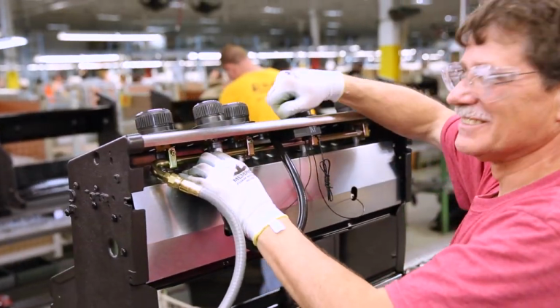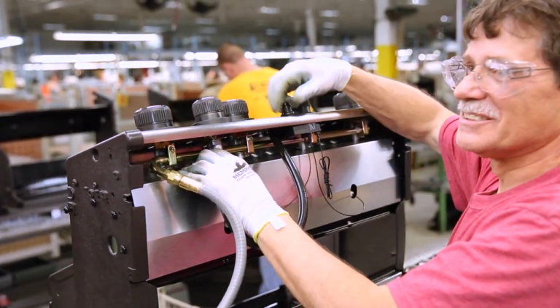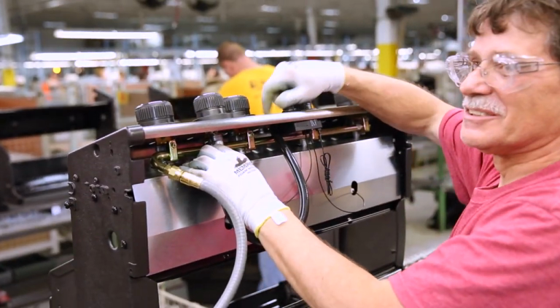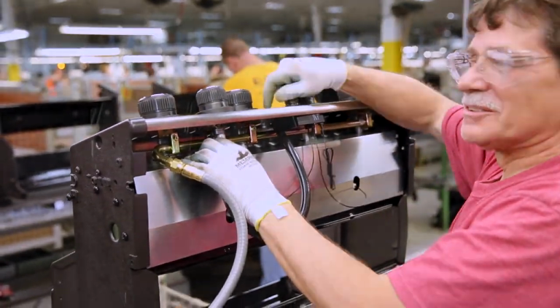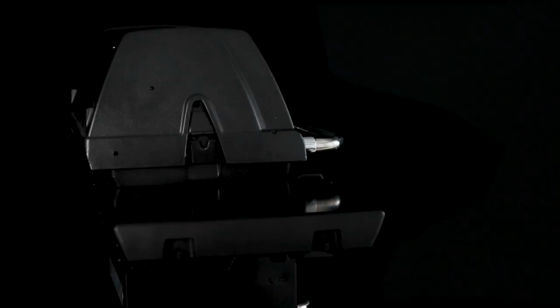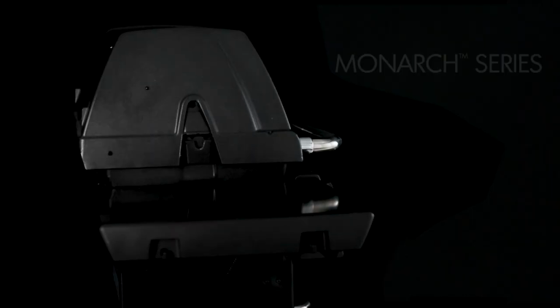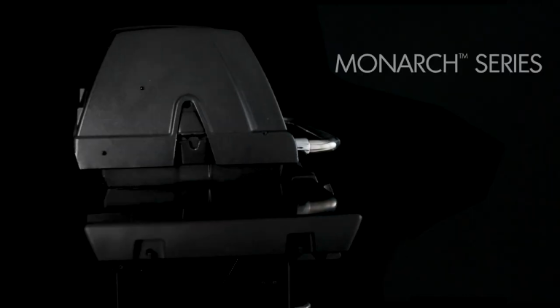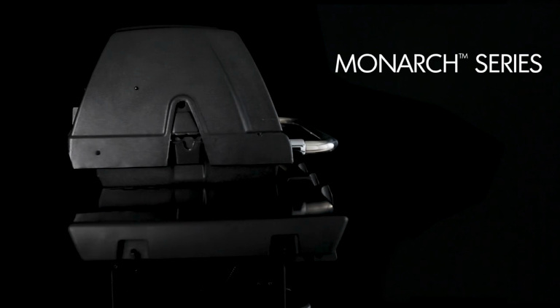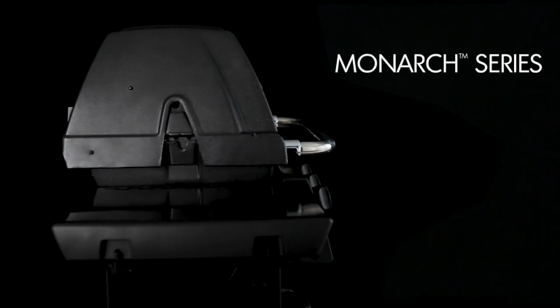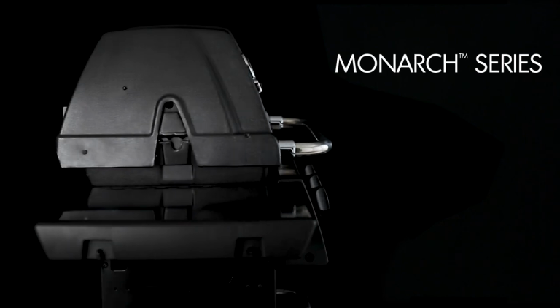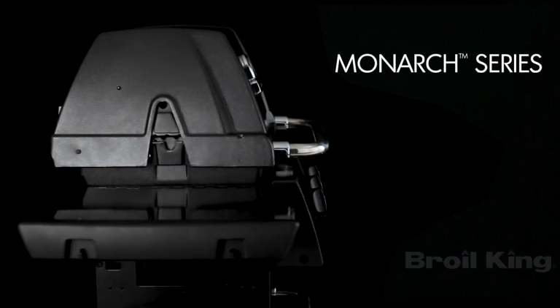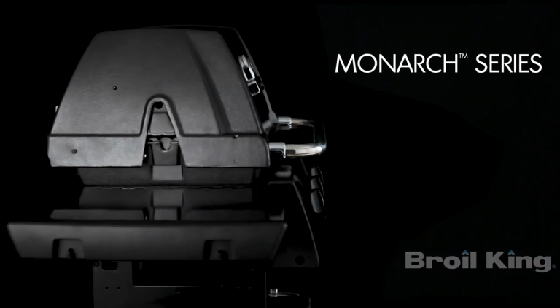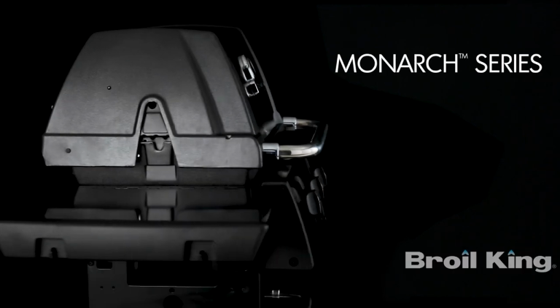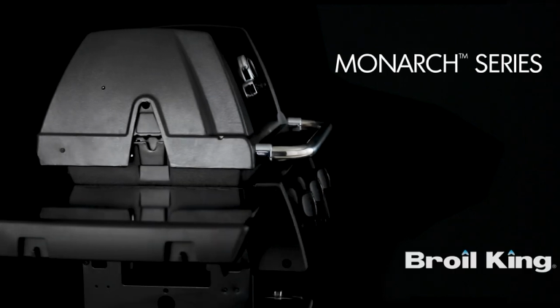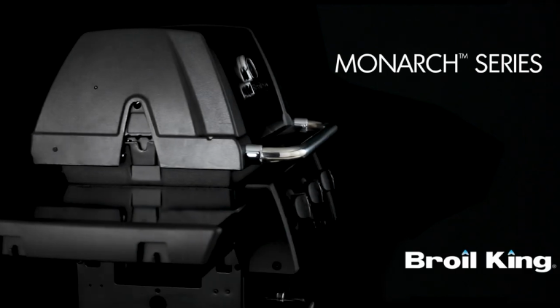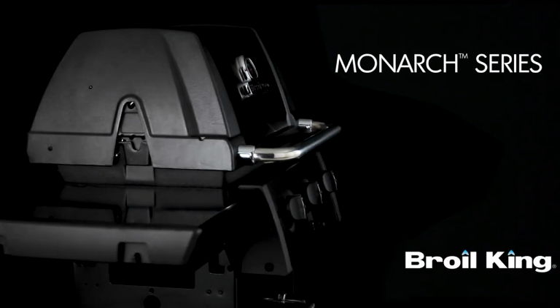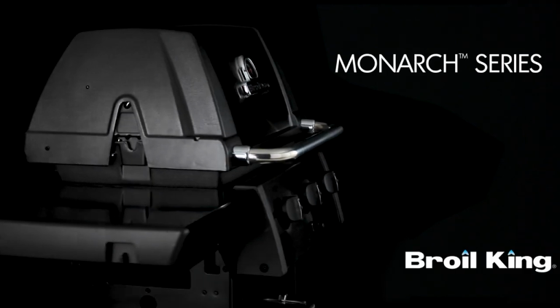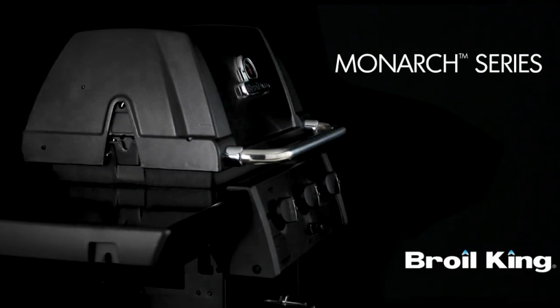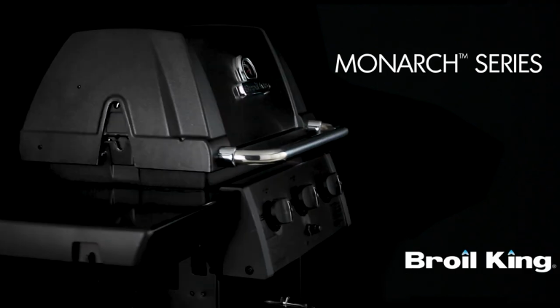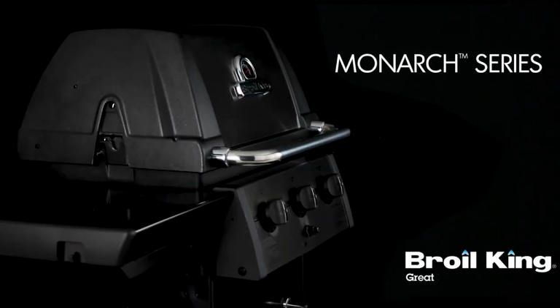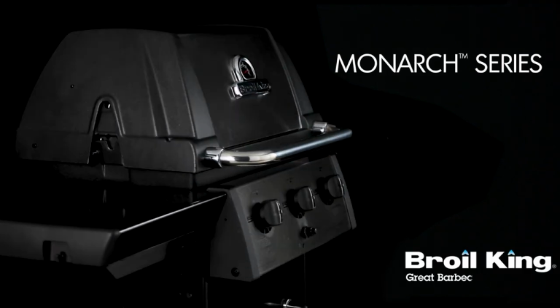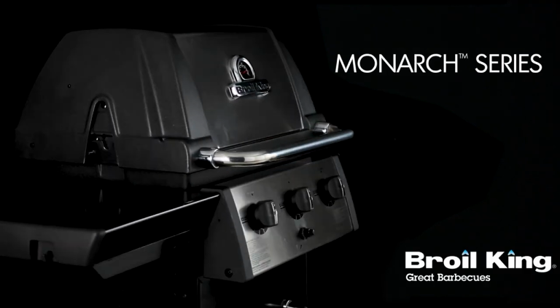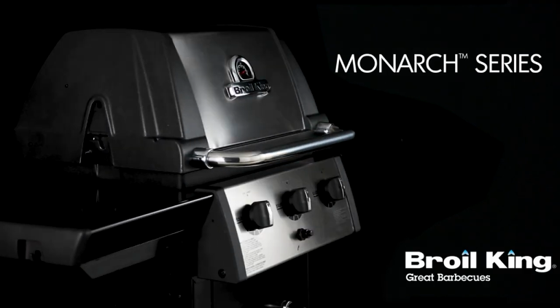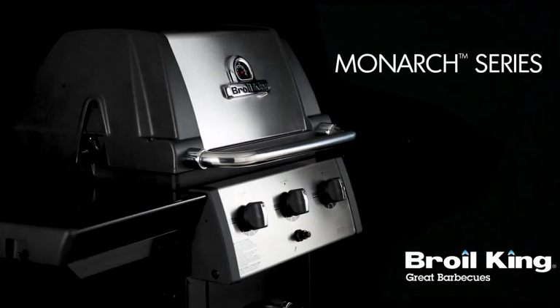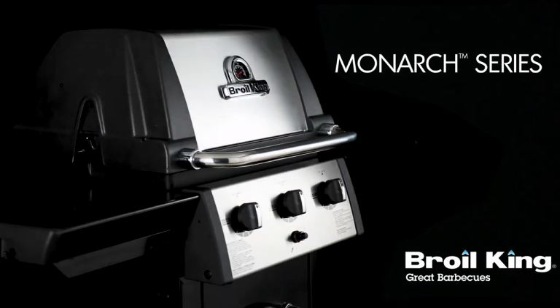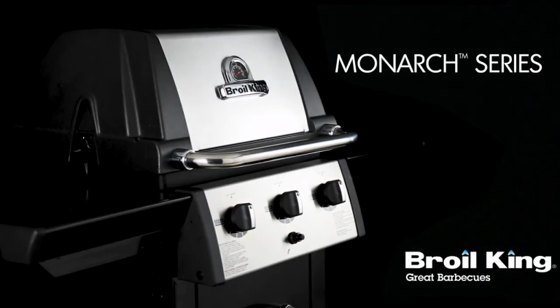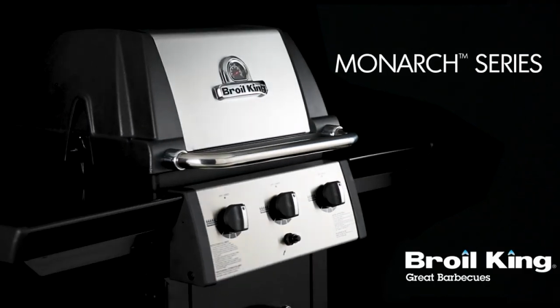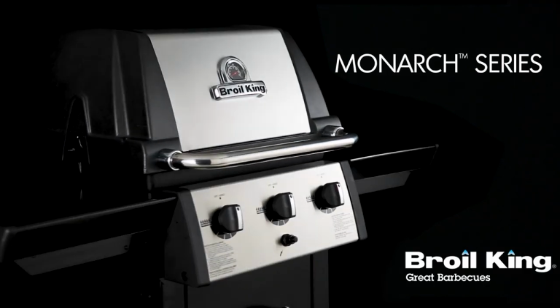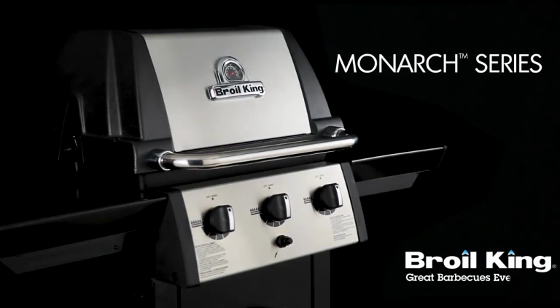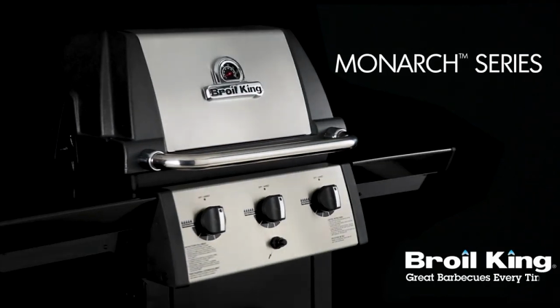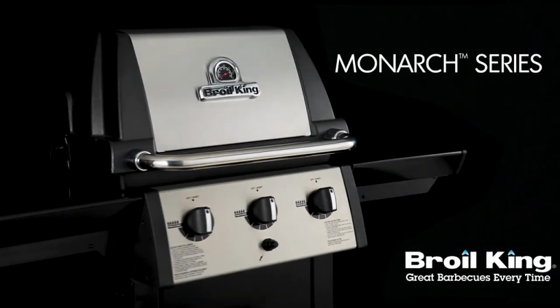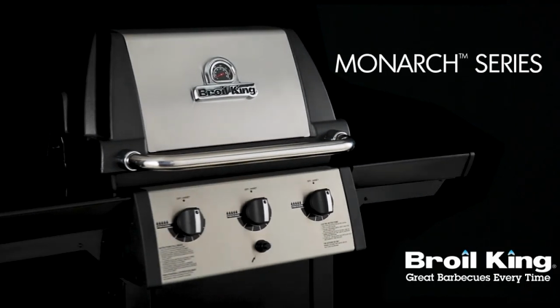The Monarch Series by Broil King. Great barbecues every time.